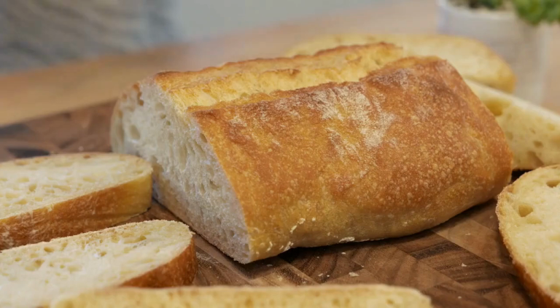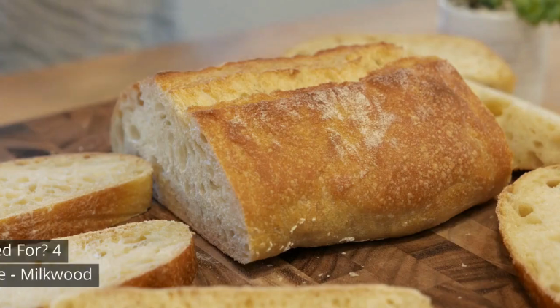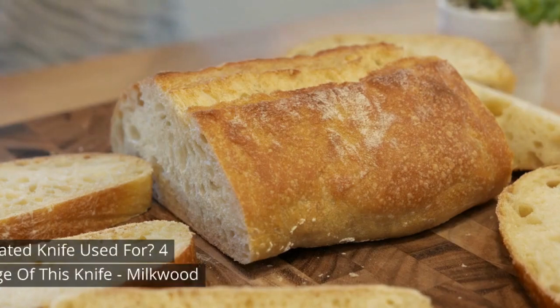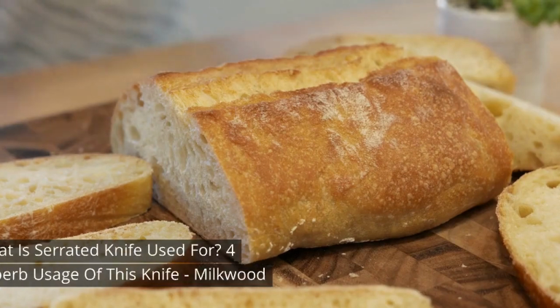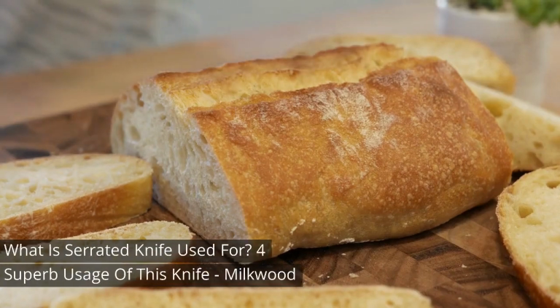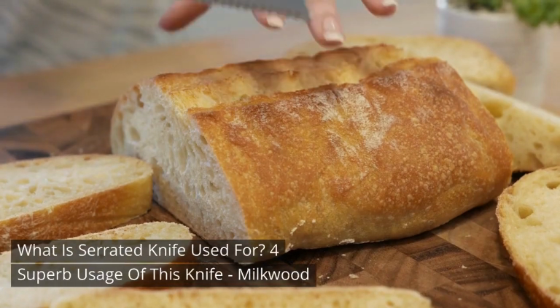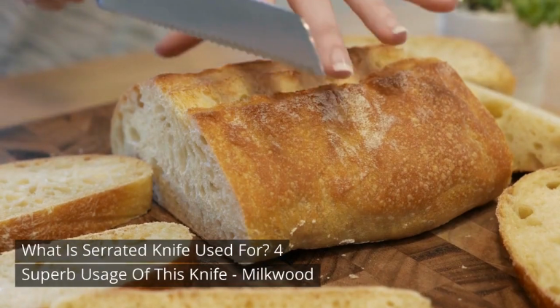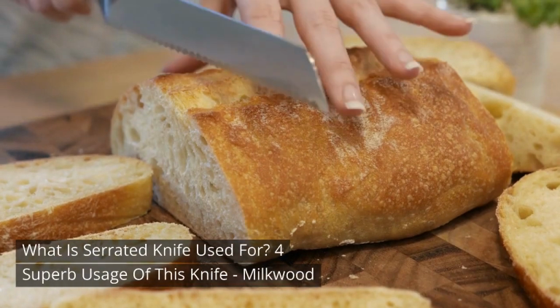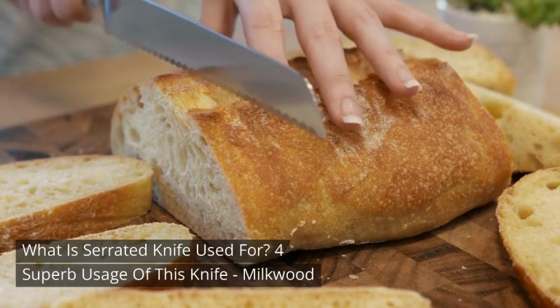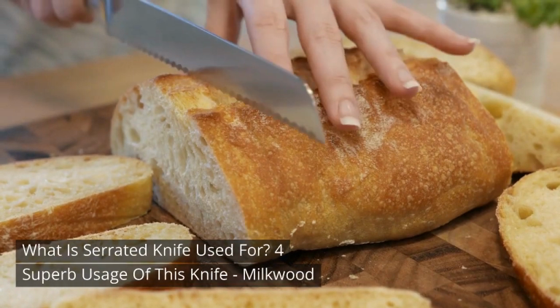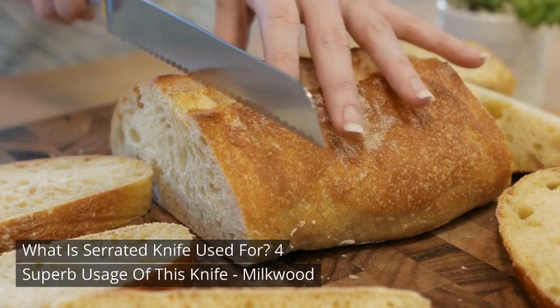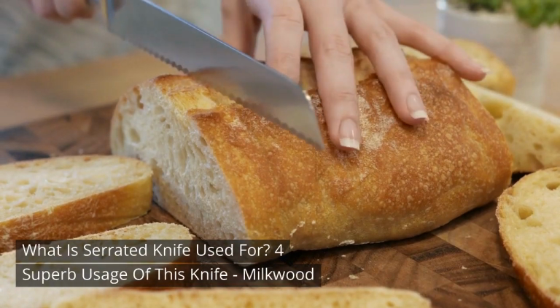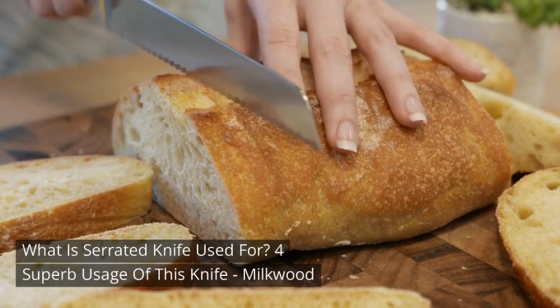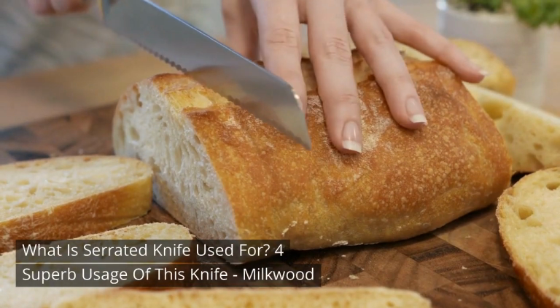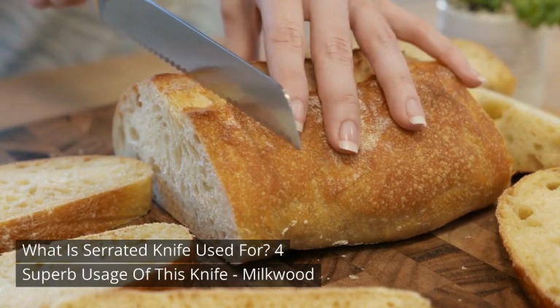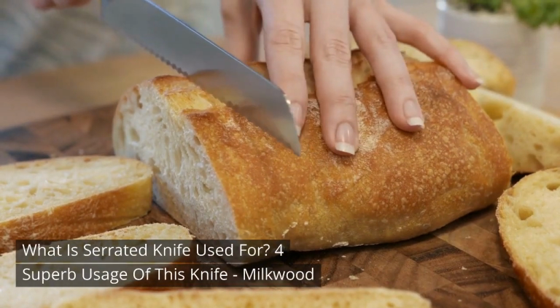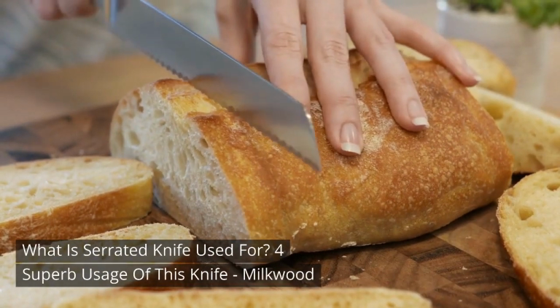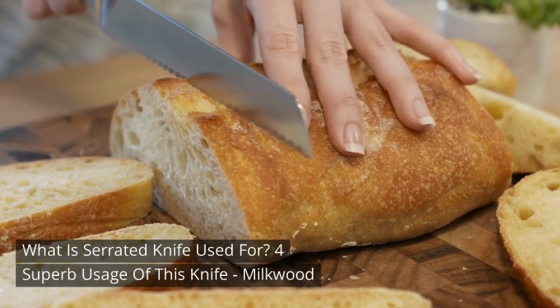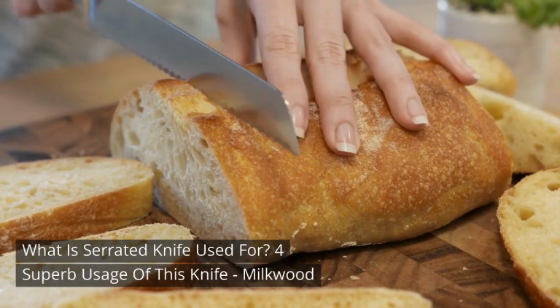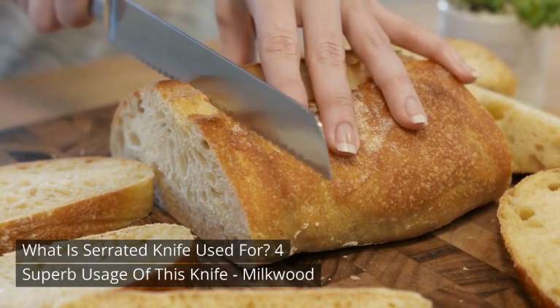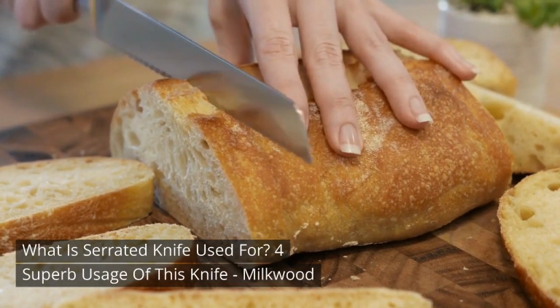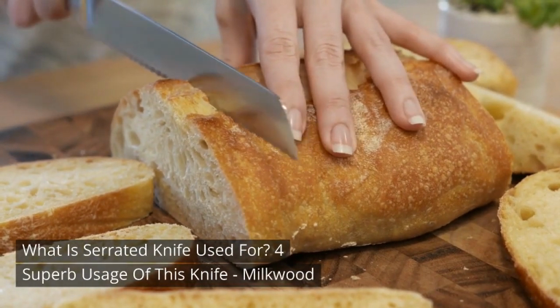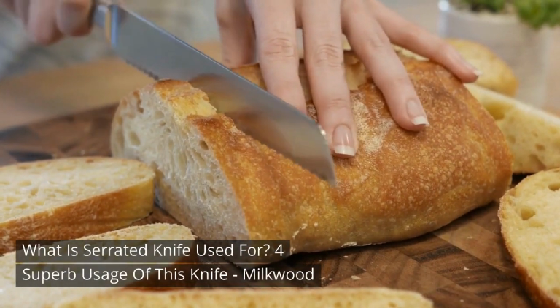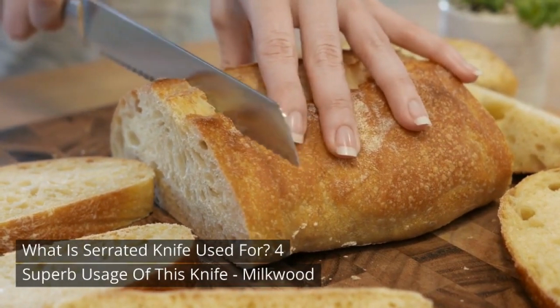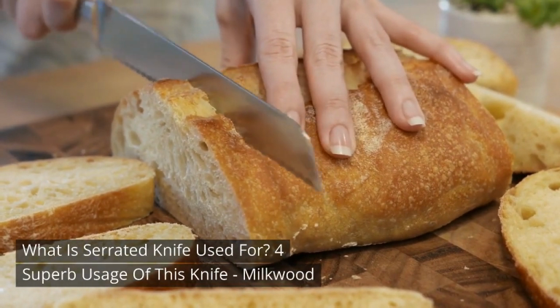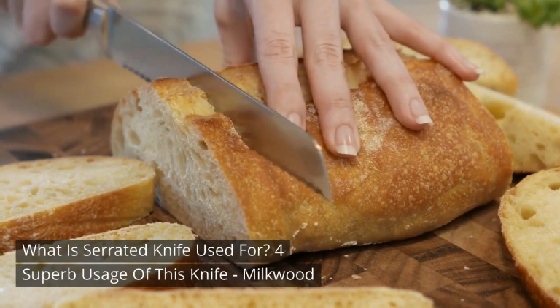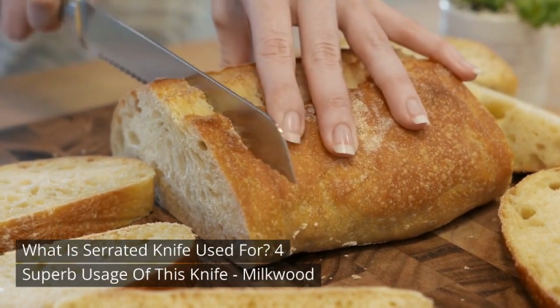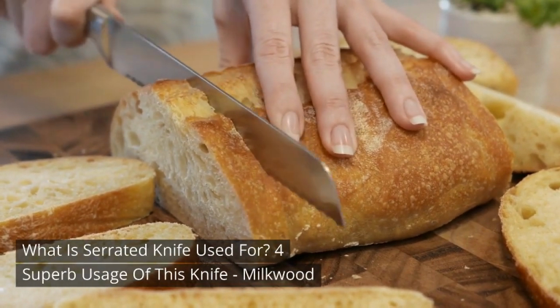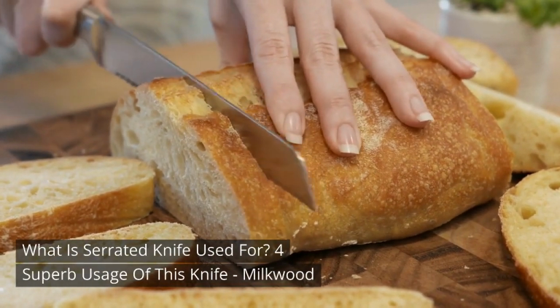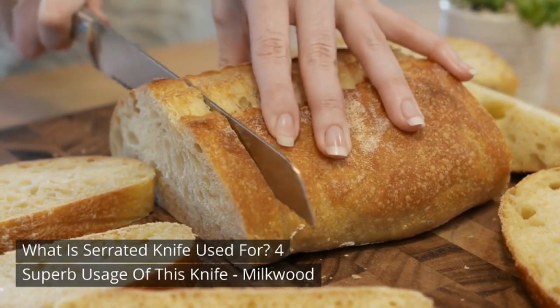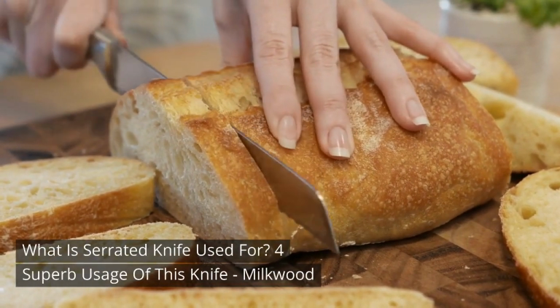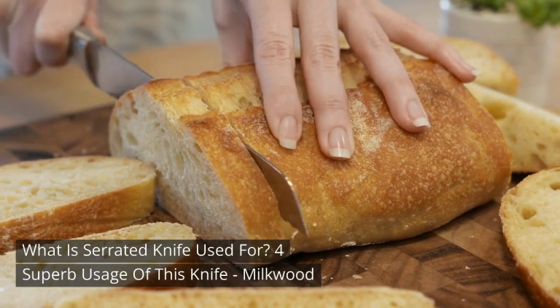What is a serrated knife used for? For superb usage of this knife, Milkwood.